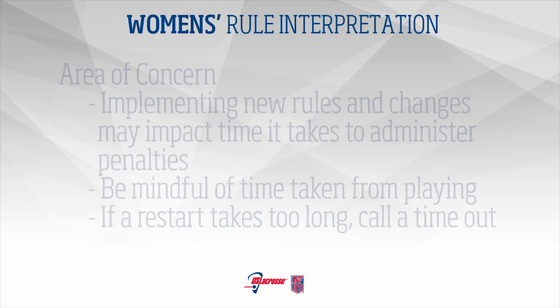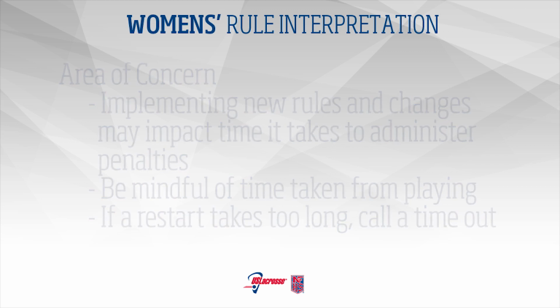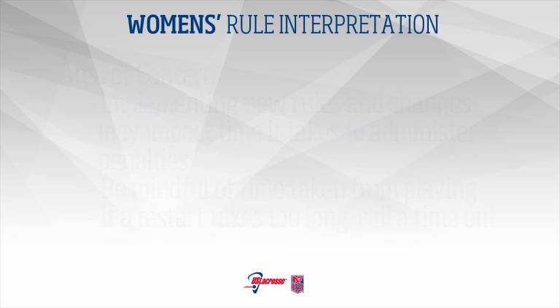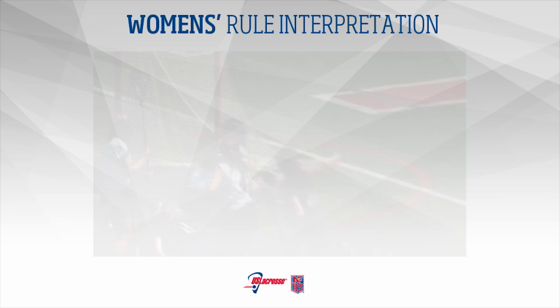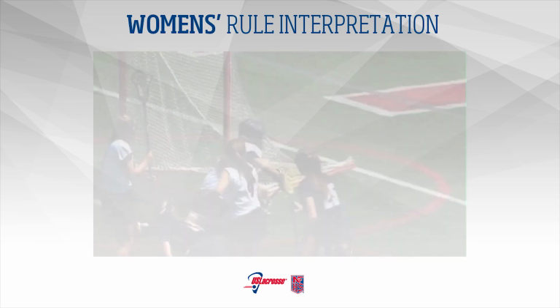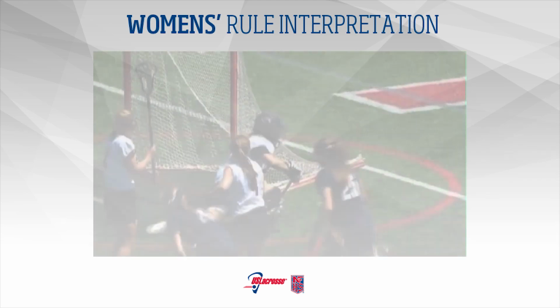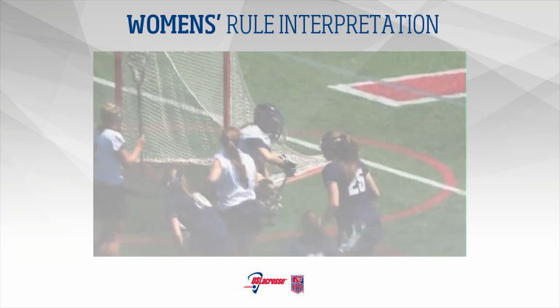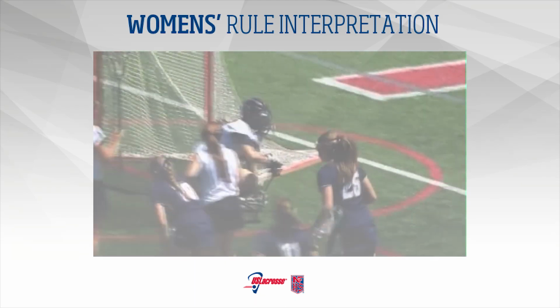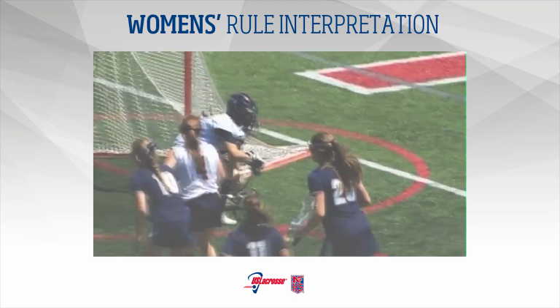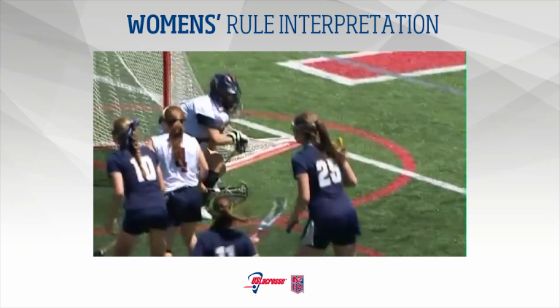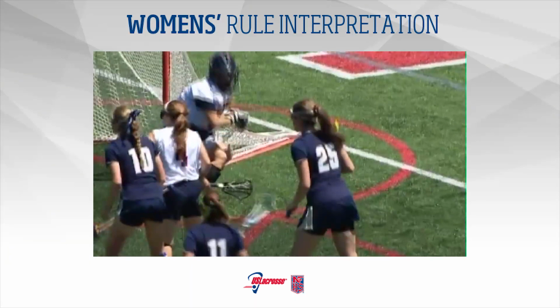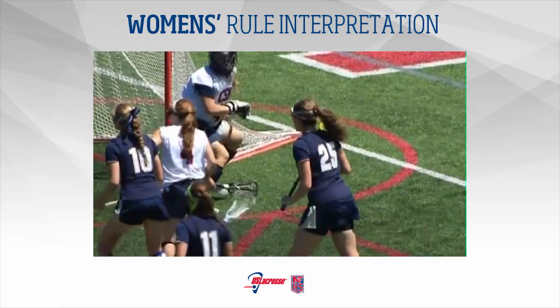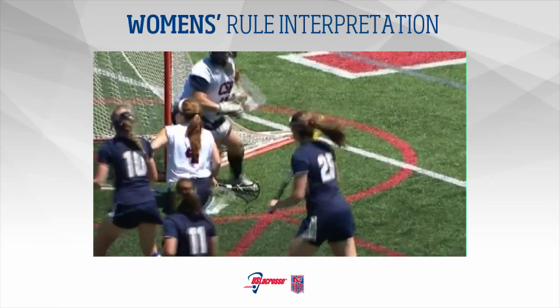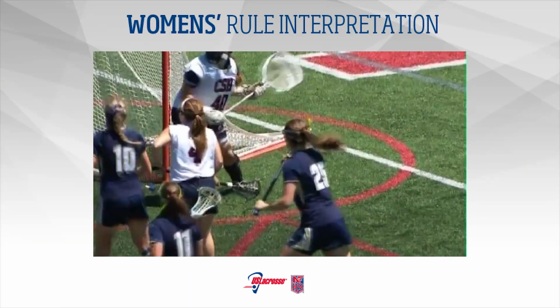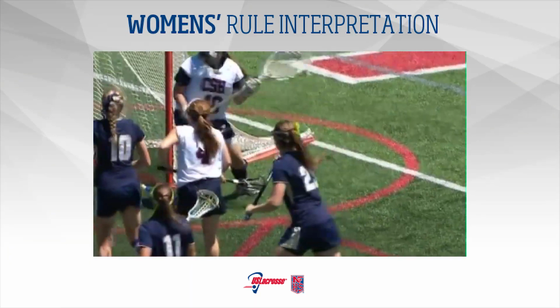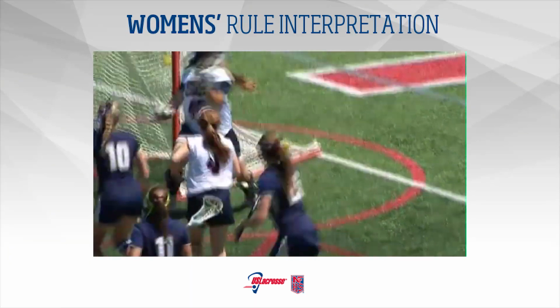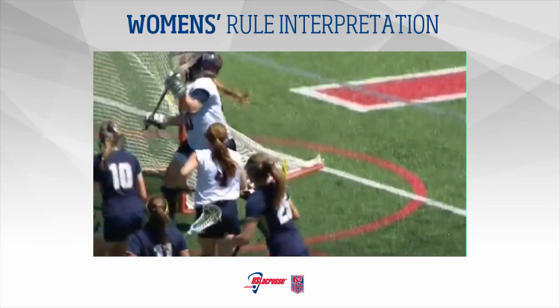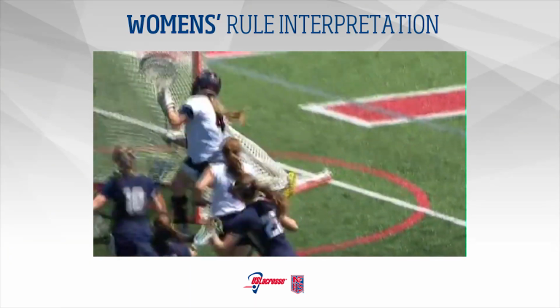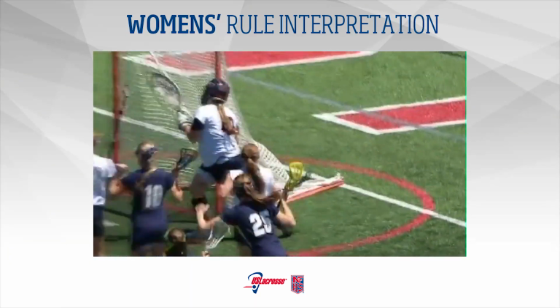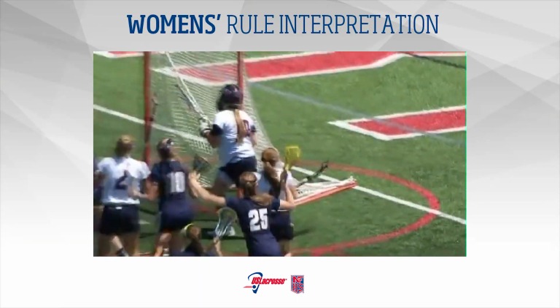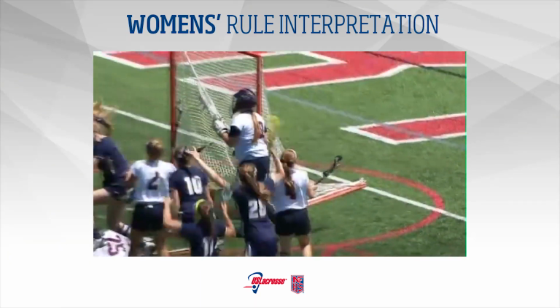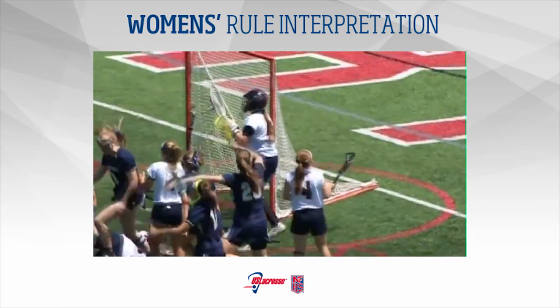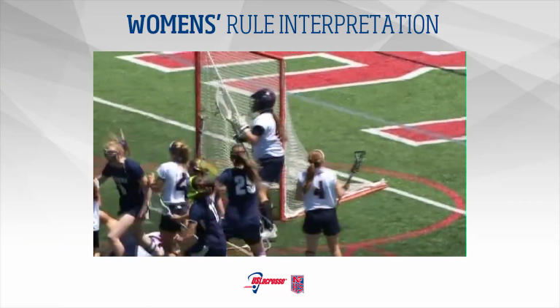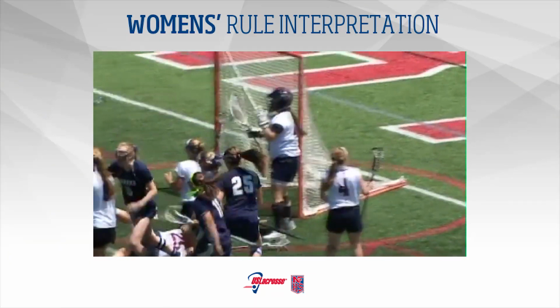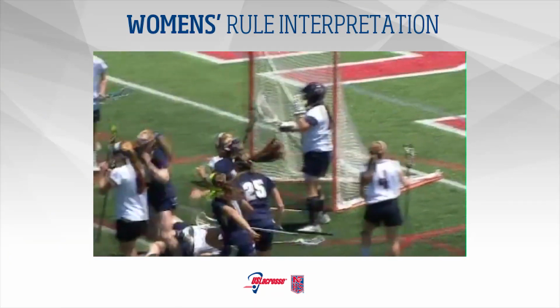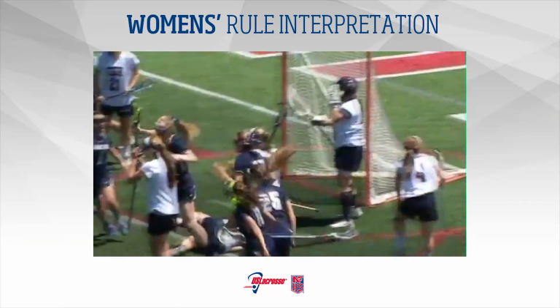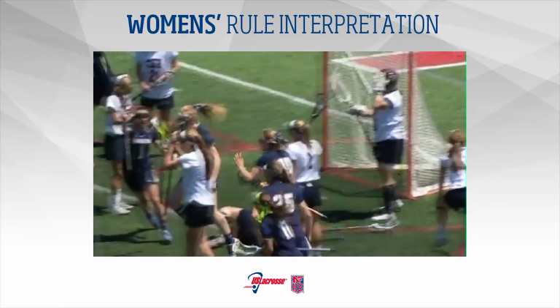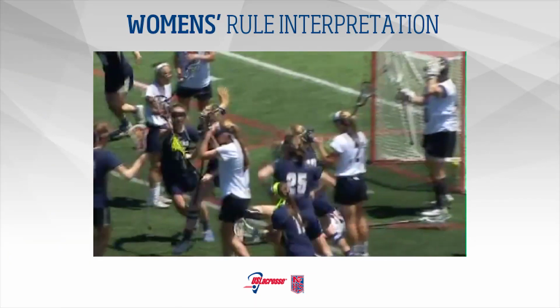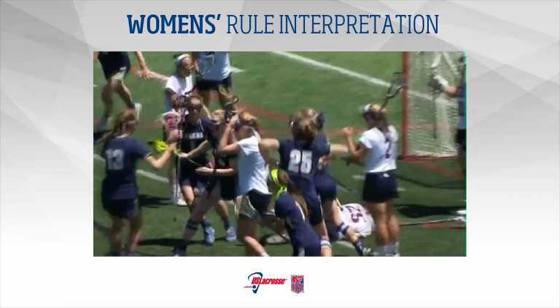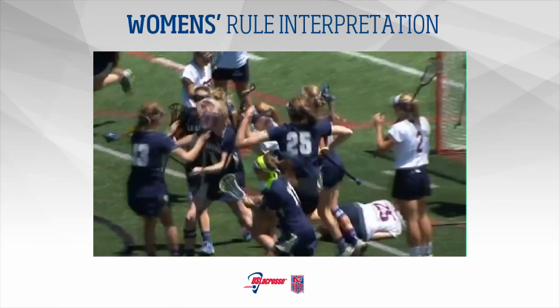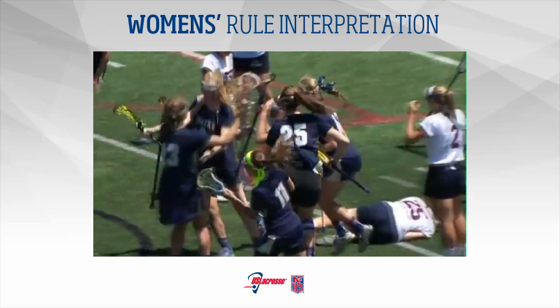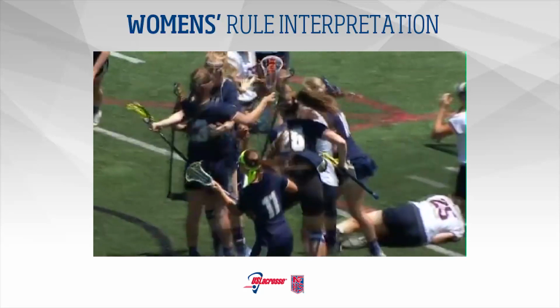Thank you for watching the 2016 USL Rule Interpretation DVD. Good luck in your season.